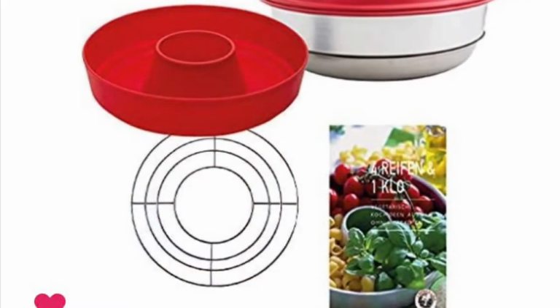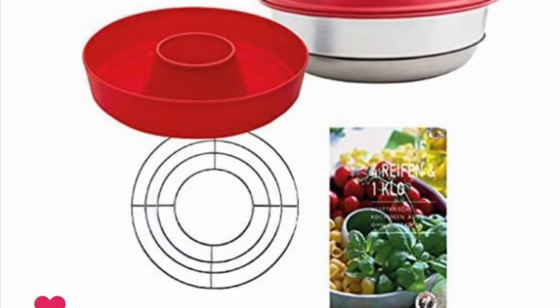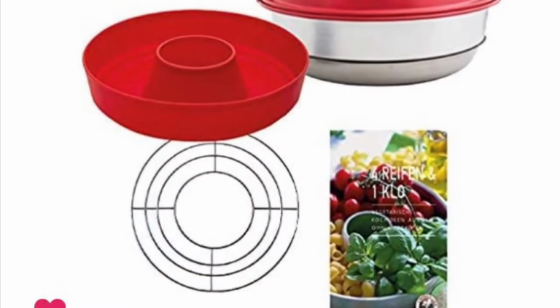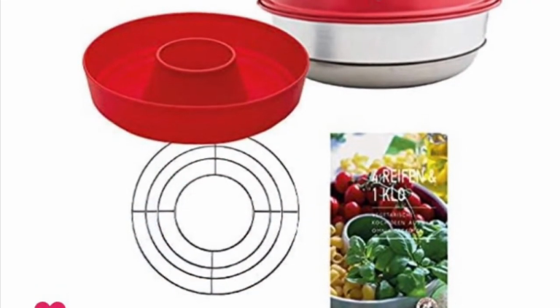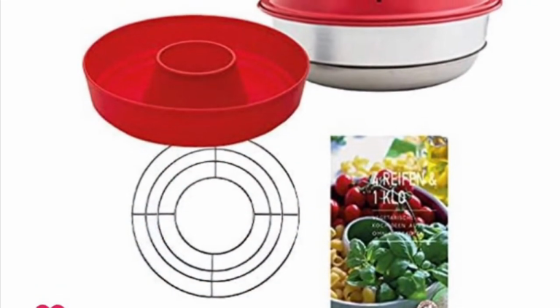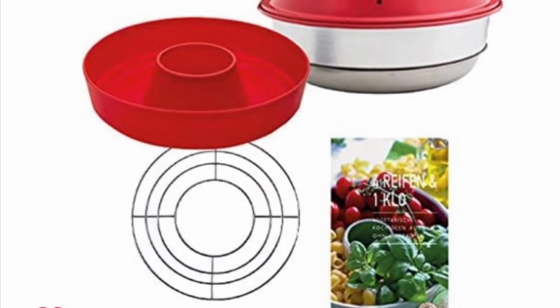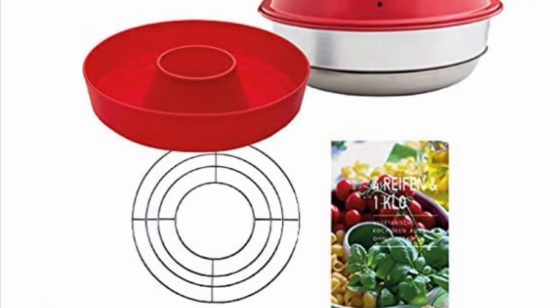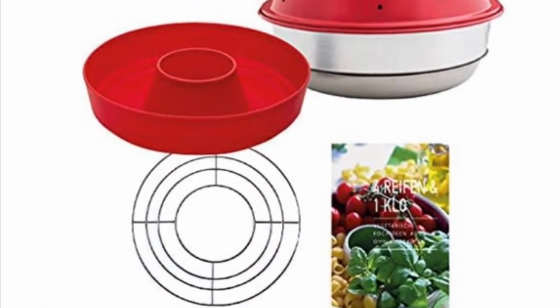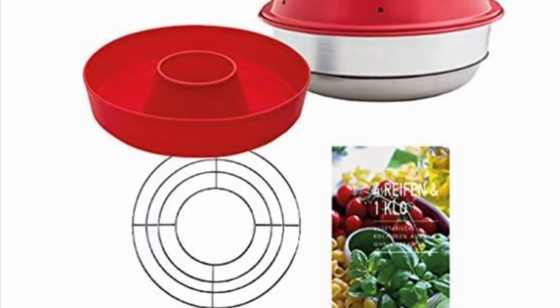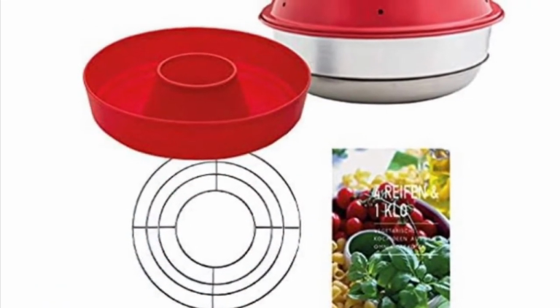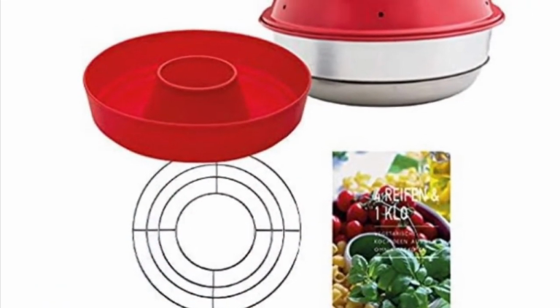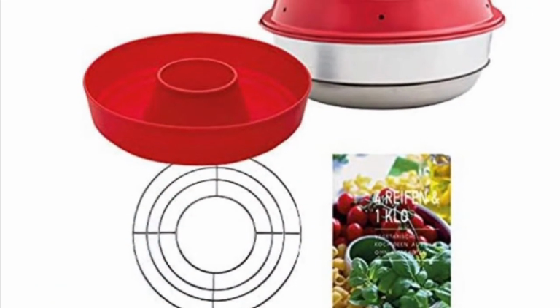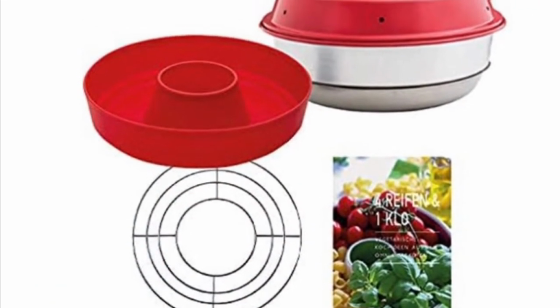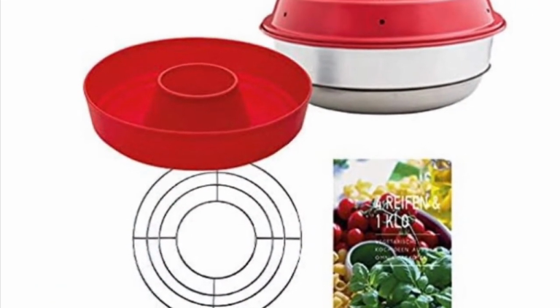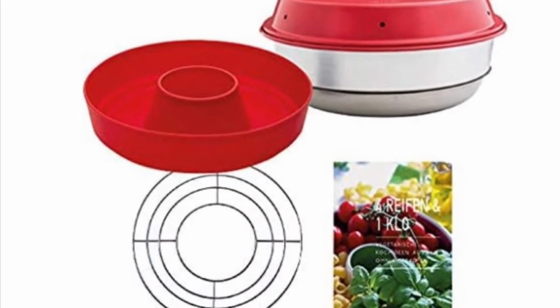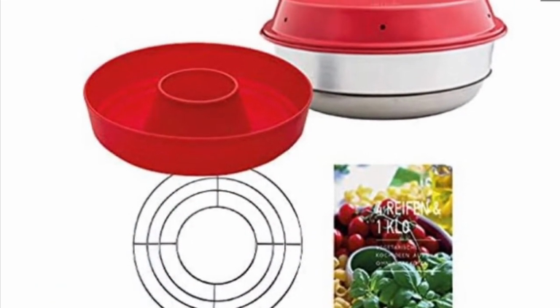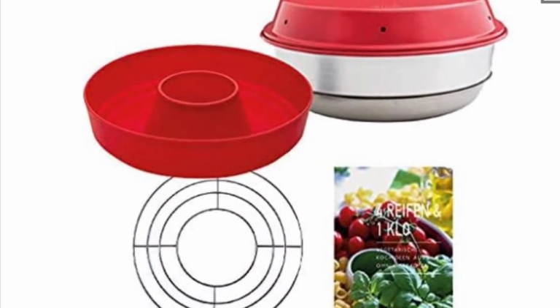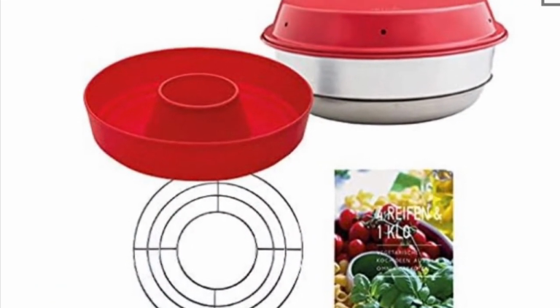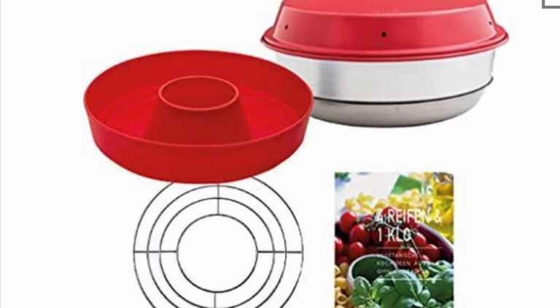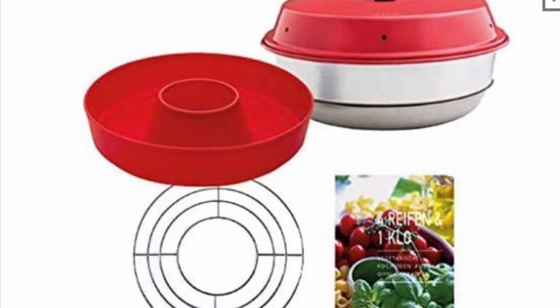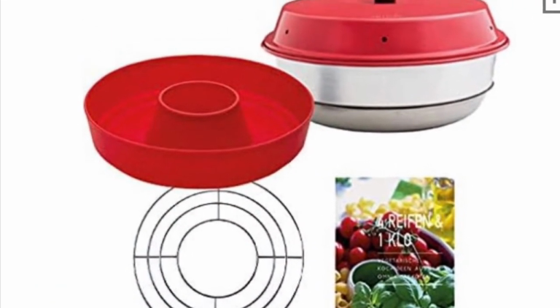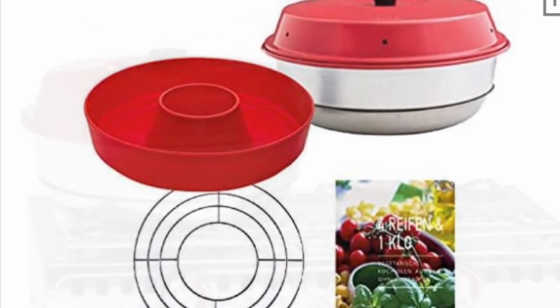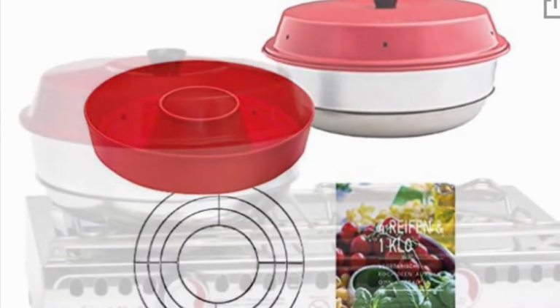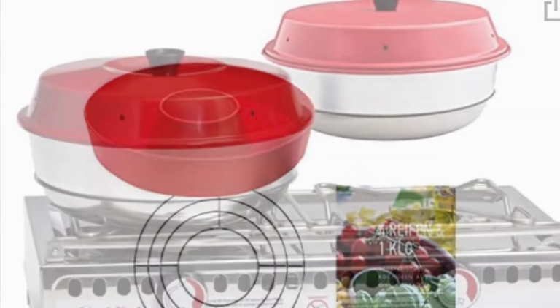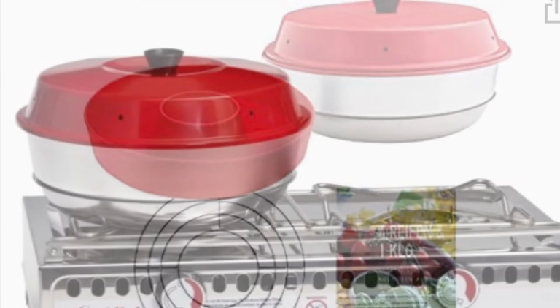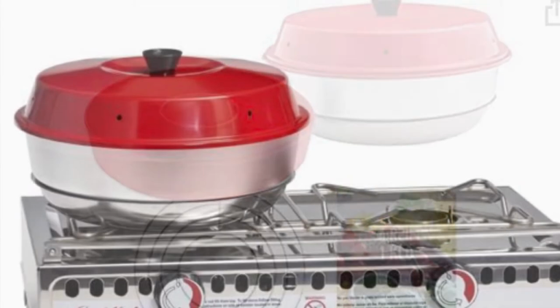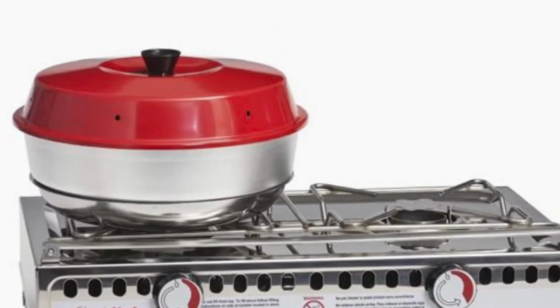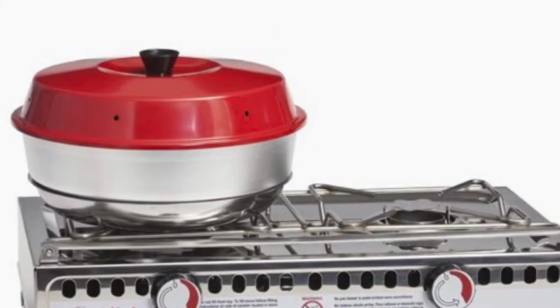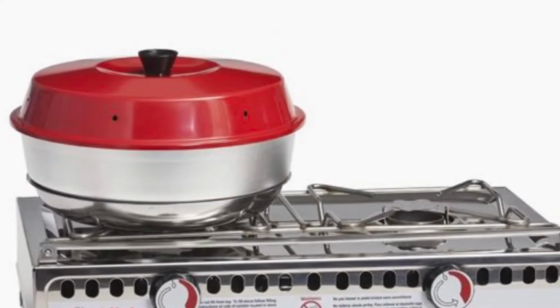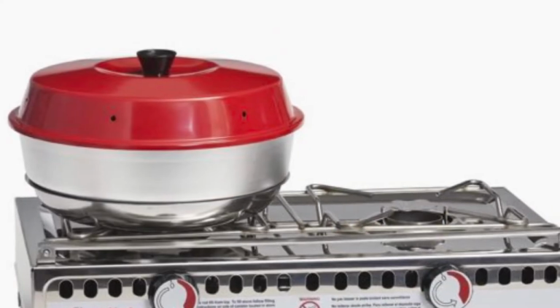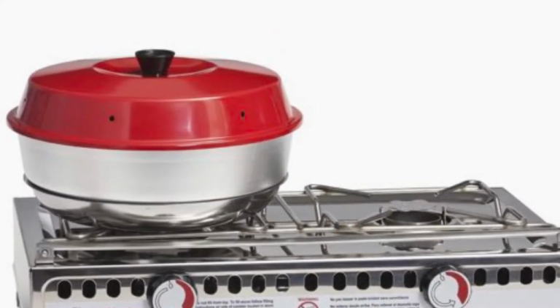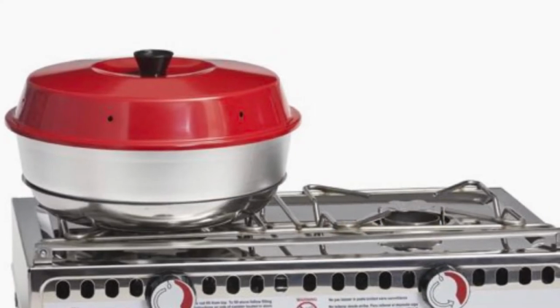Hi guys, just a wee review of this Omni oven that I eventually purchased.